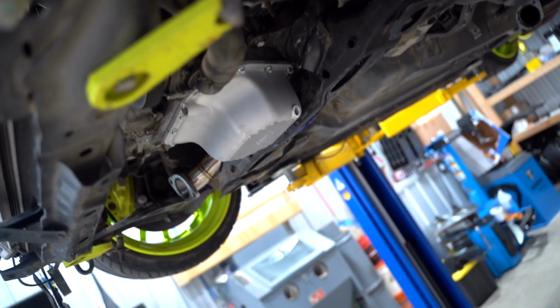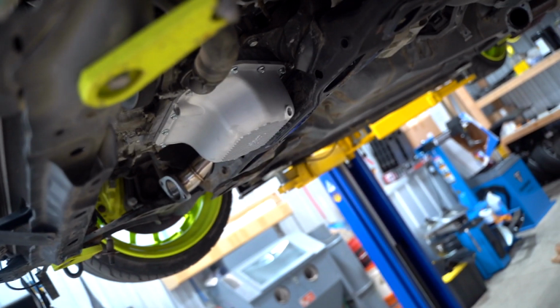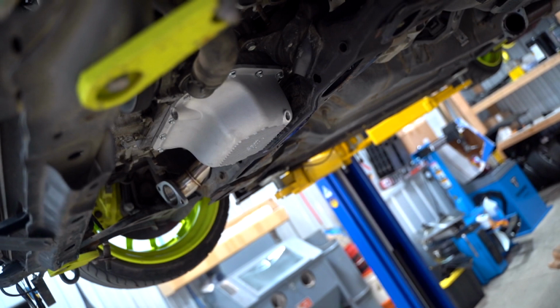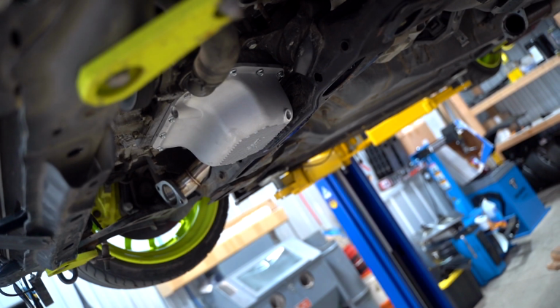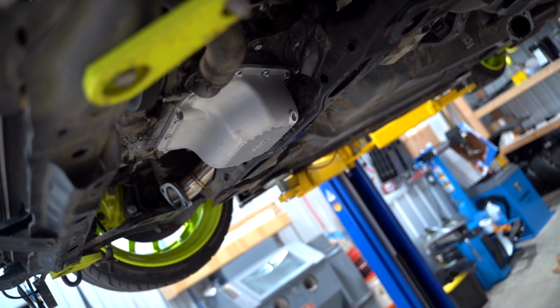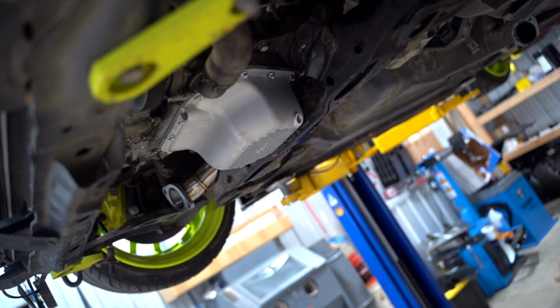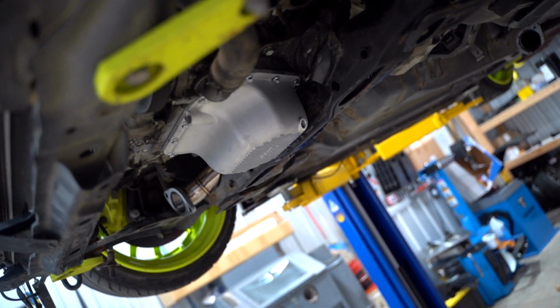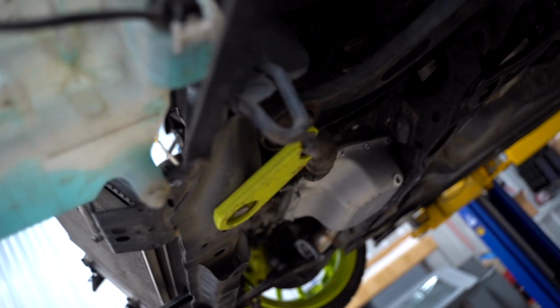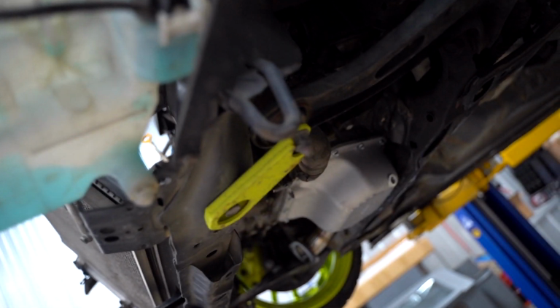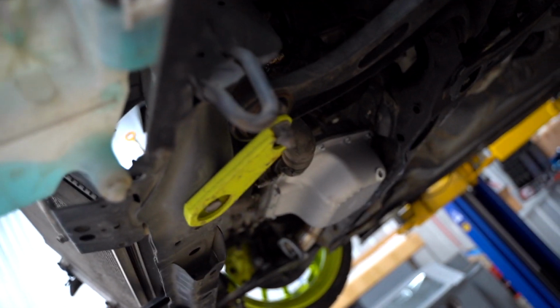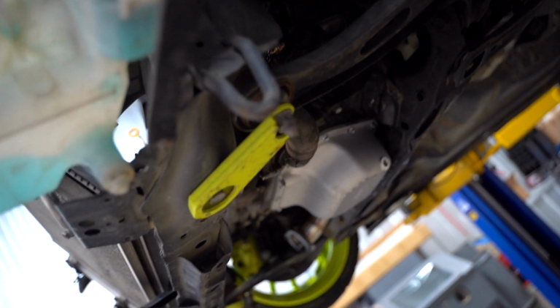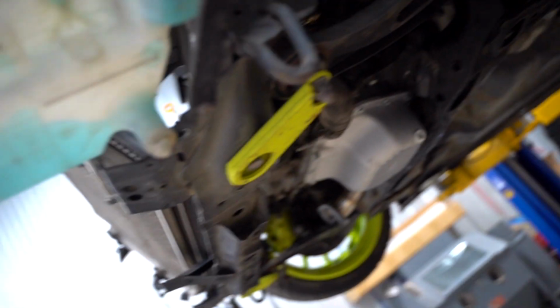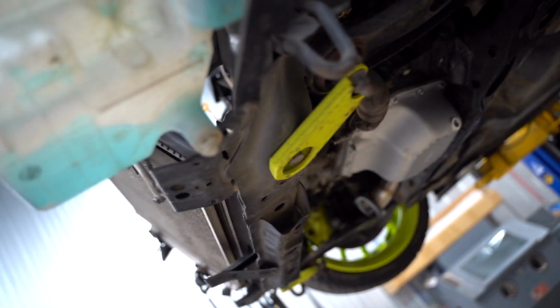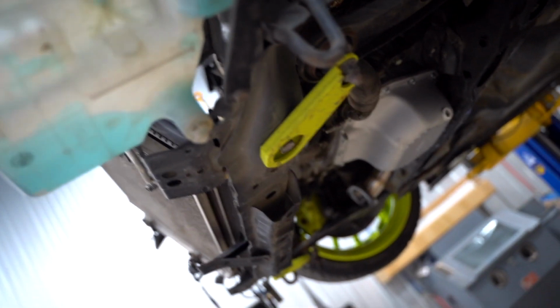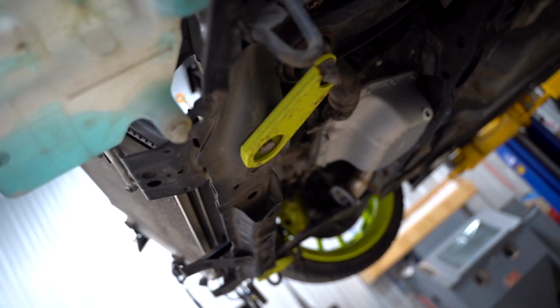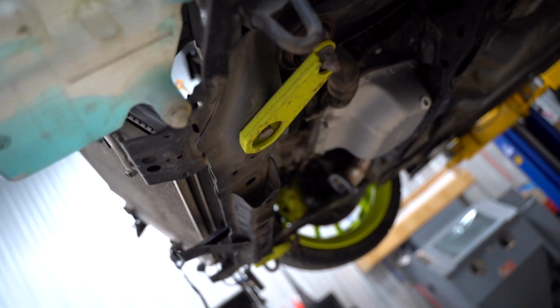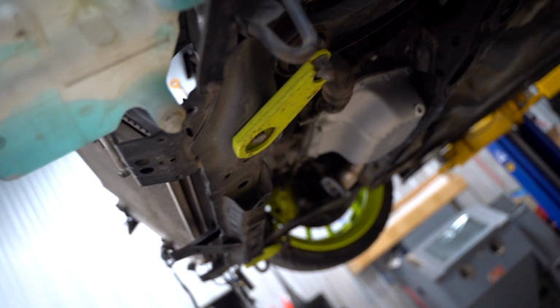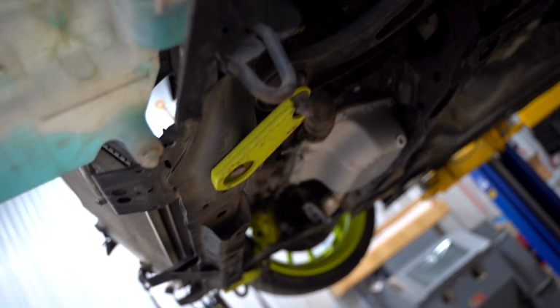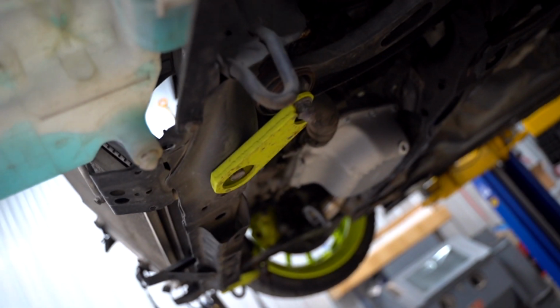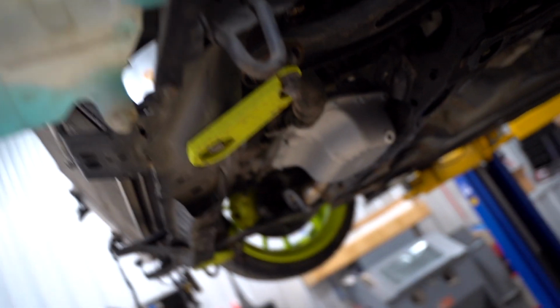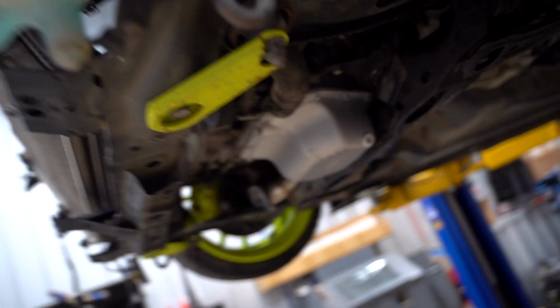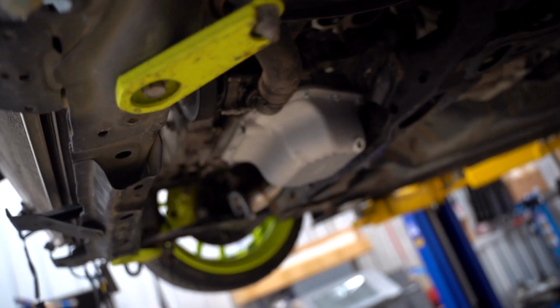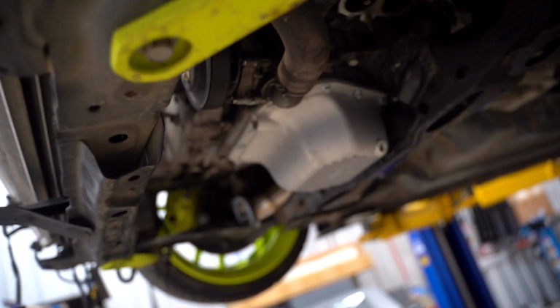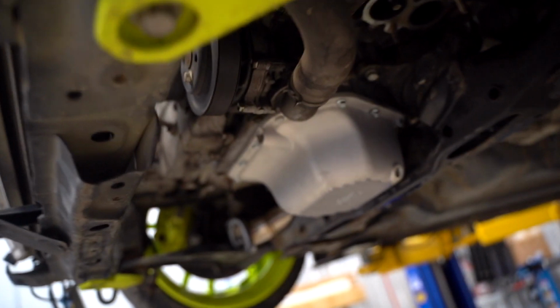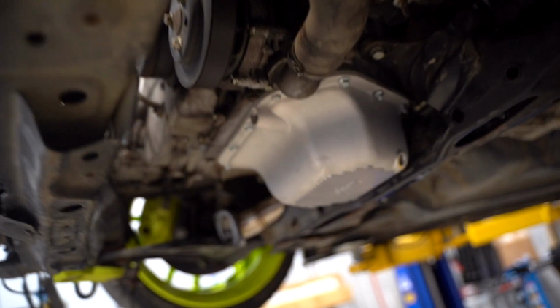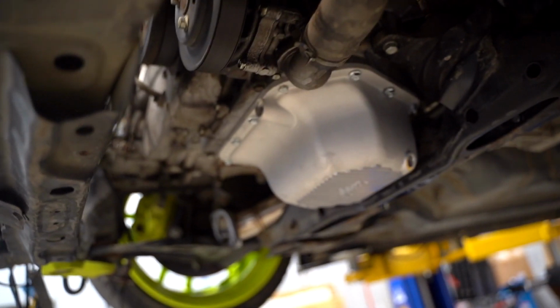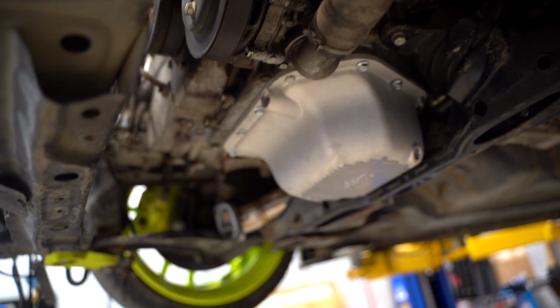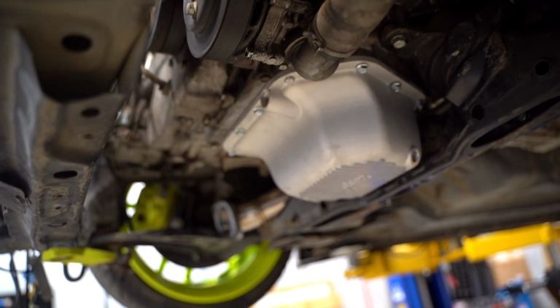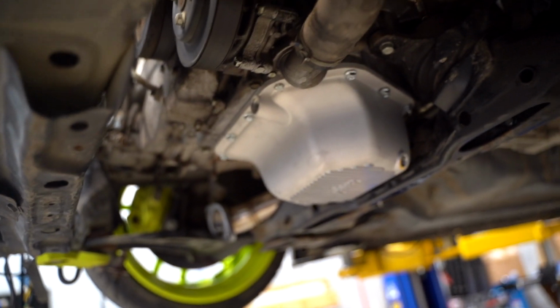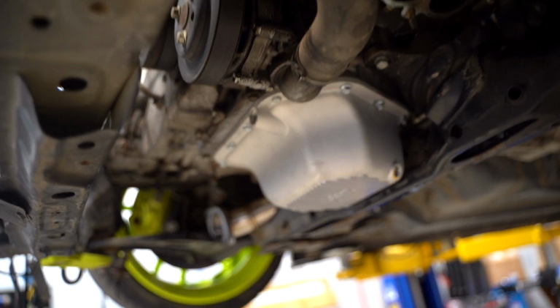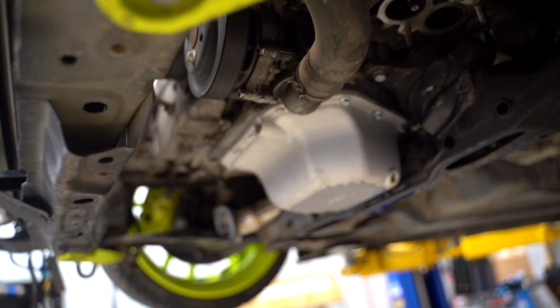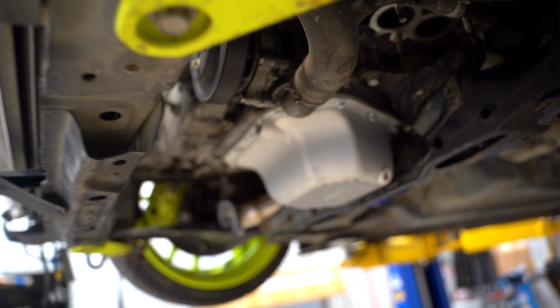All right guys, our oil pan is installed. Let's go ahead and get the manifold and all the turbo stuff back on and see where we're at.